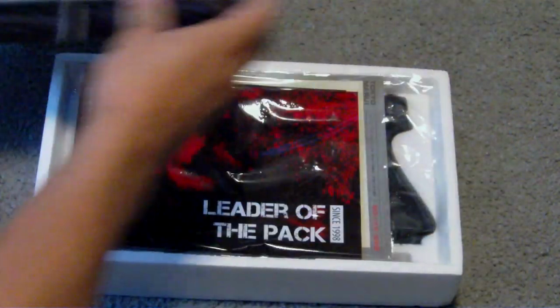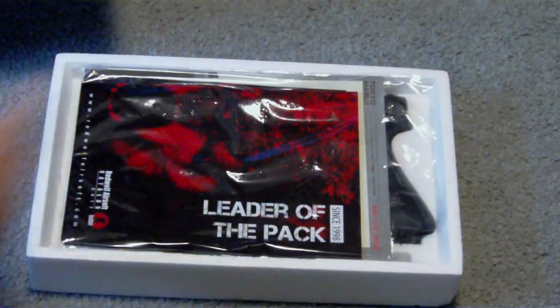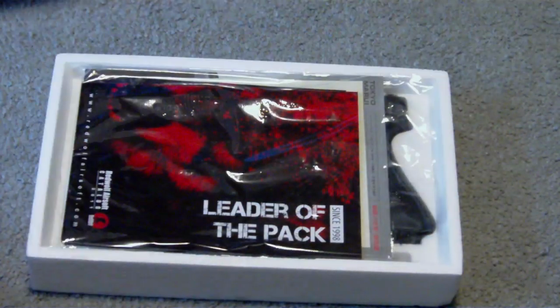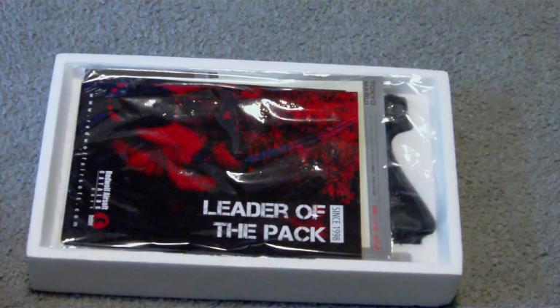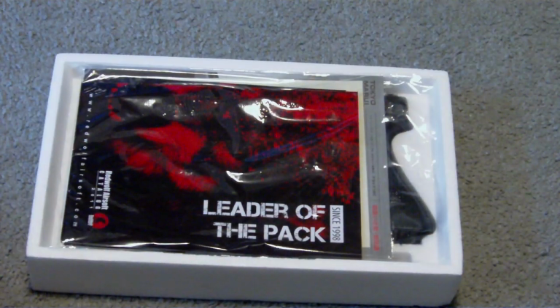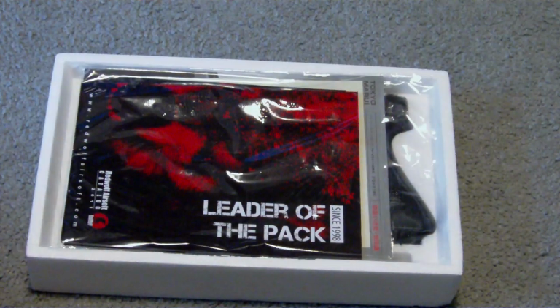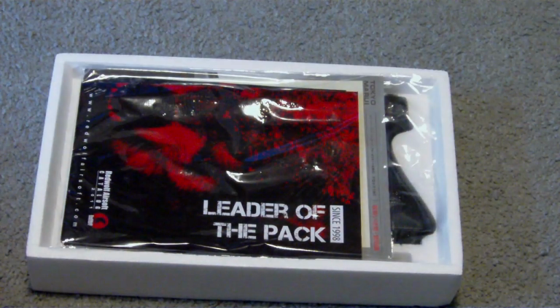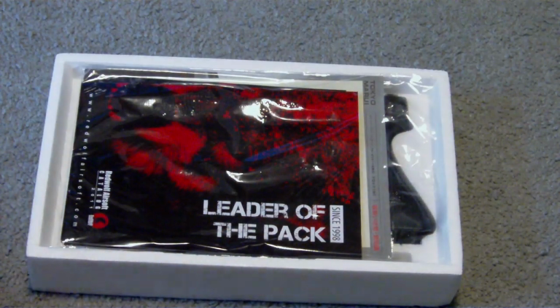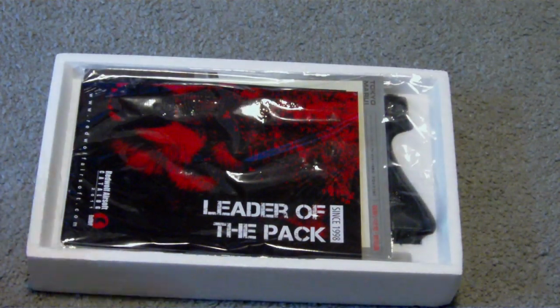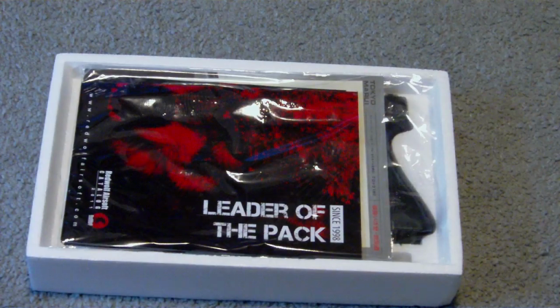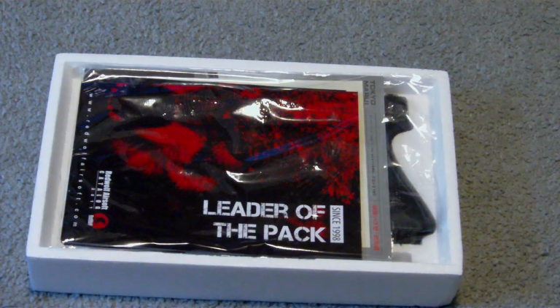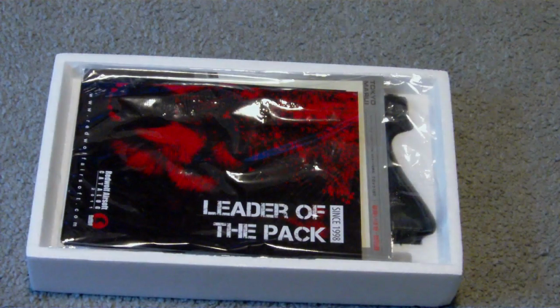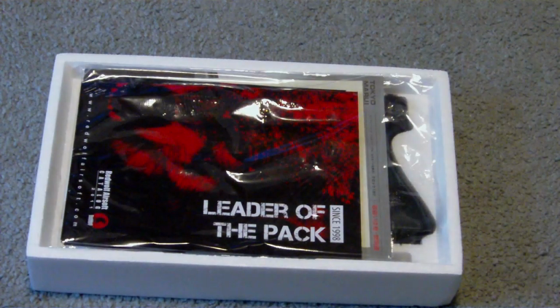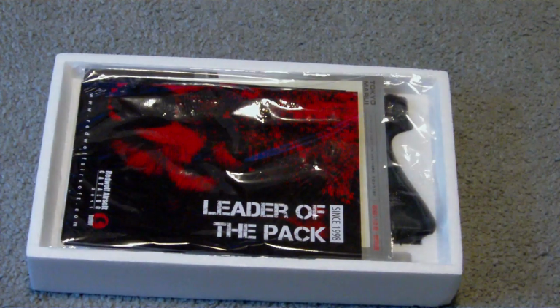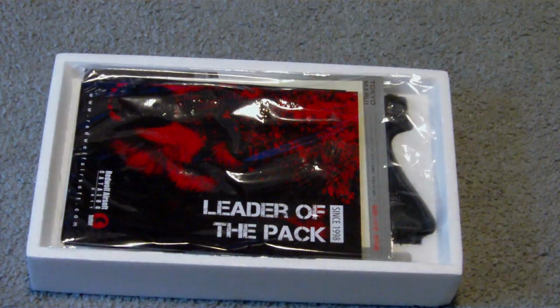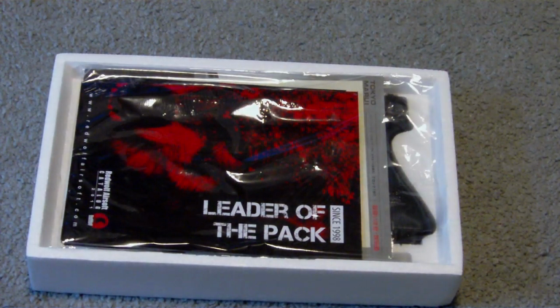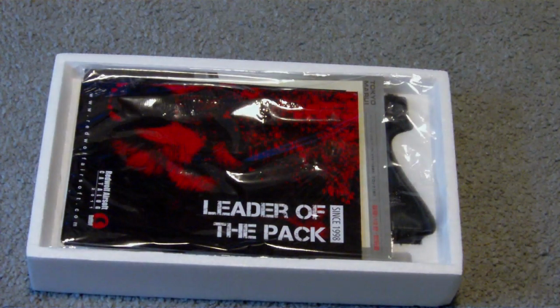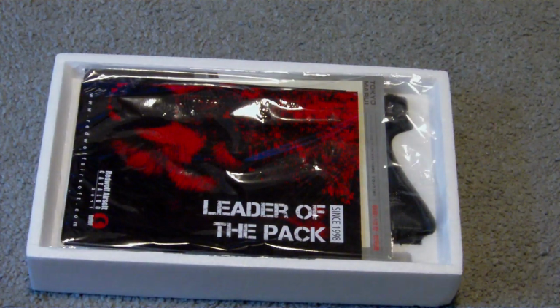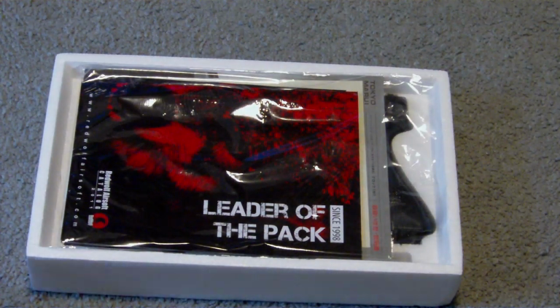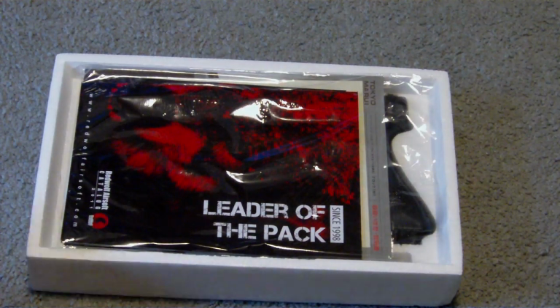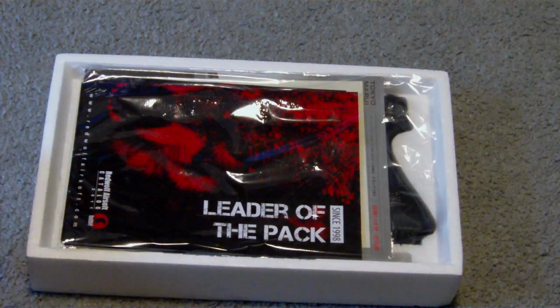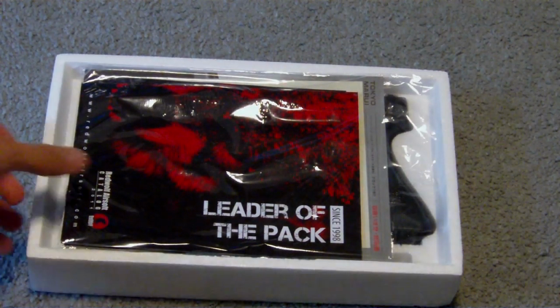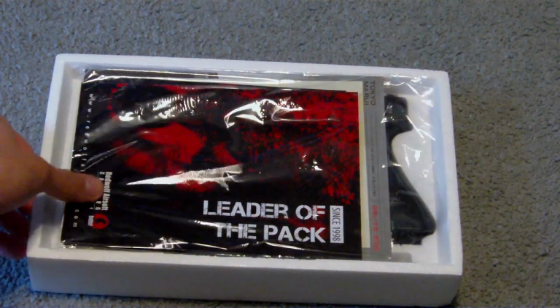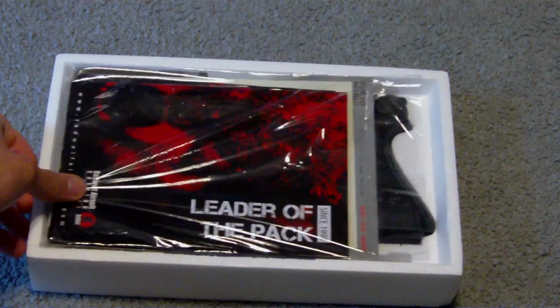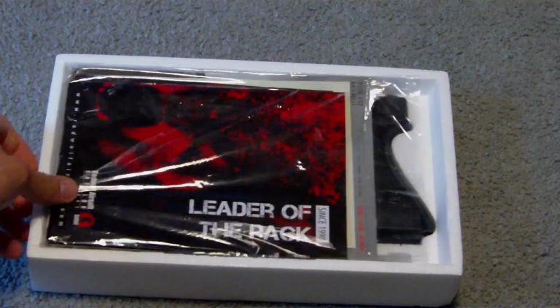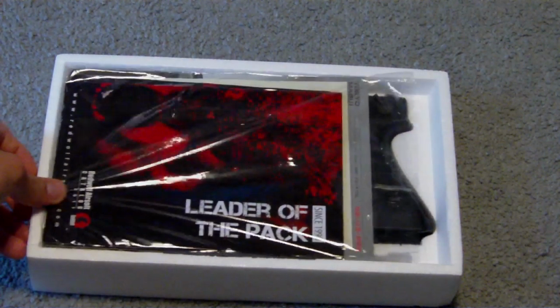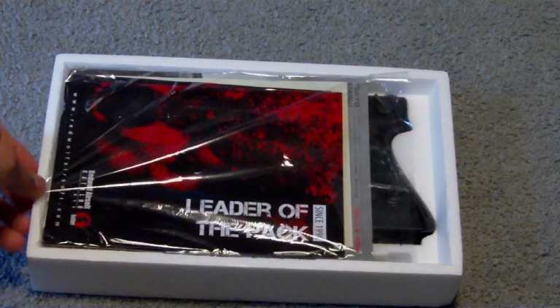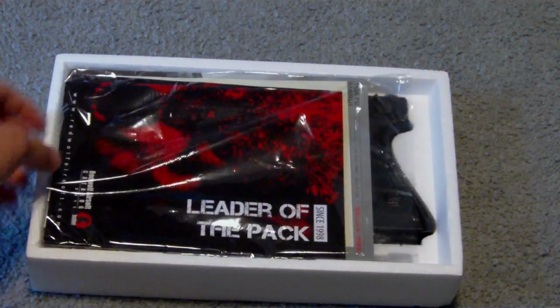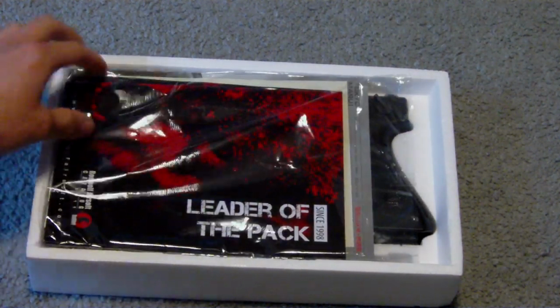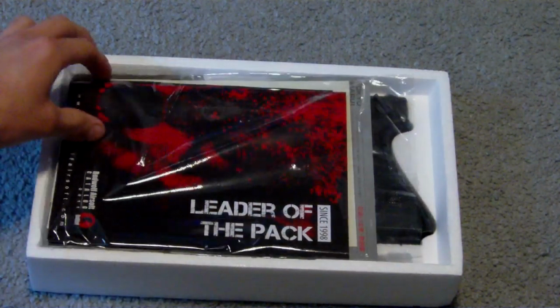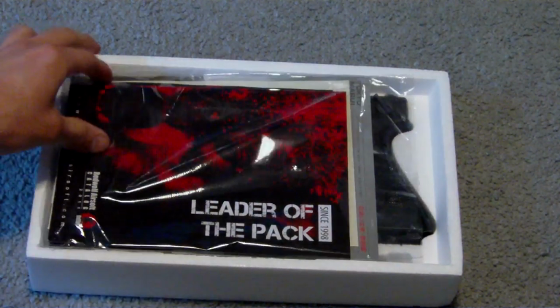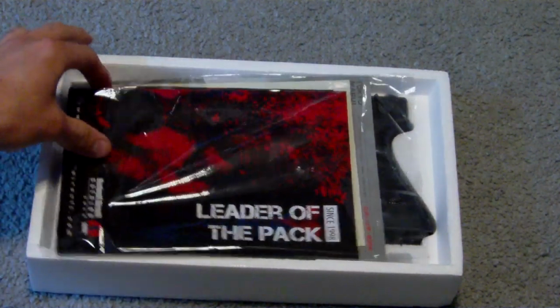Now, I've already opened it up before, but I figured I'd show you everything that comes with it.